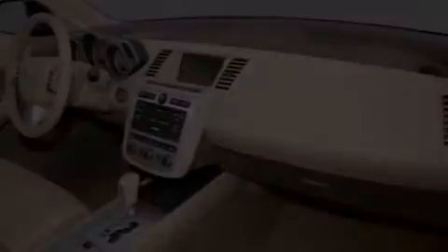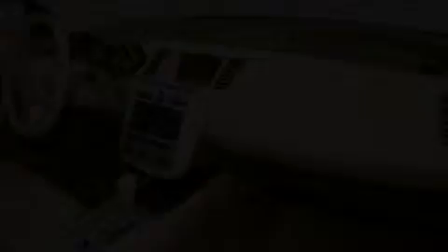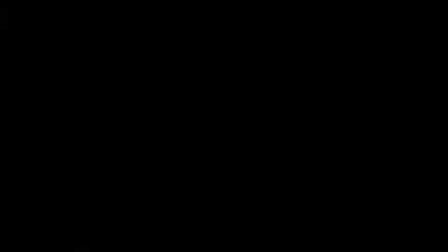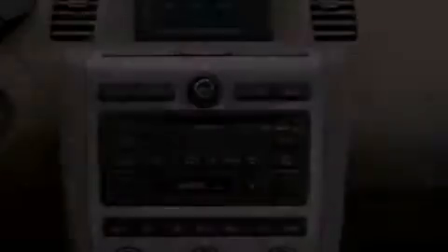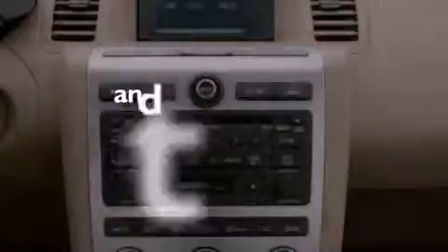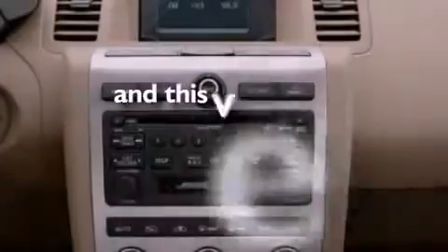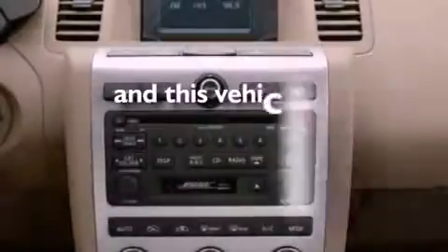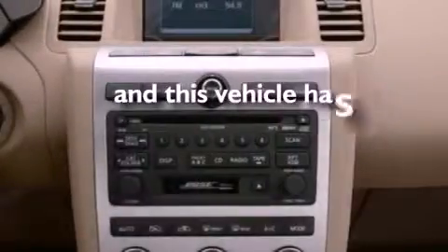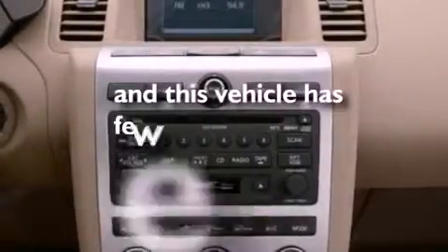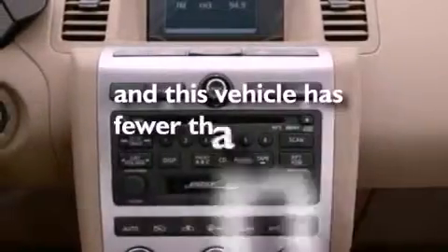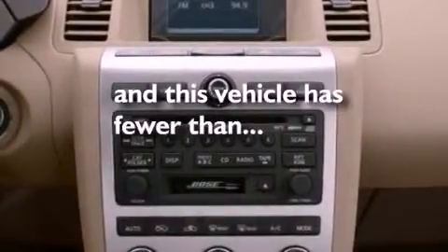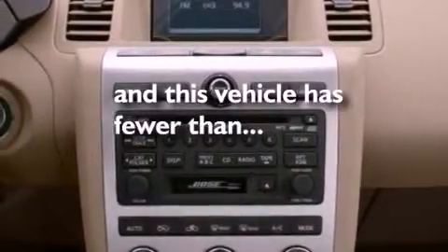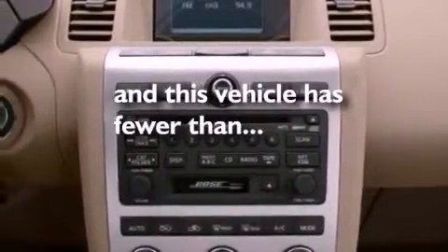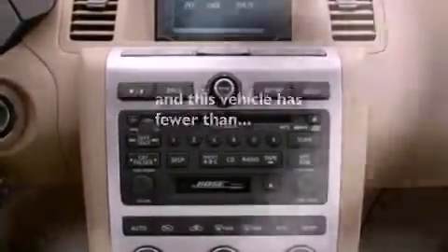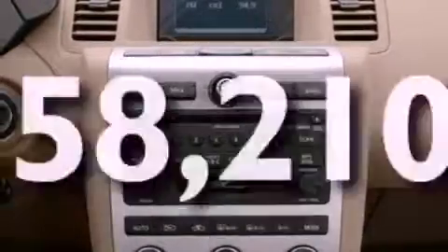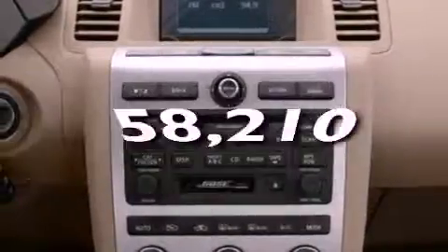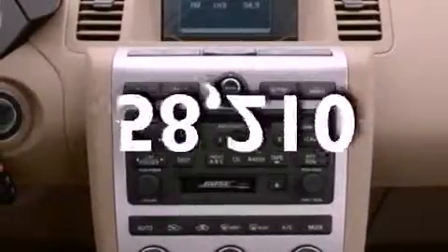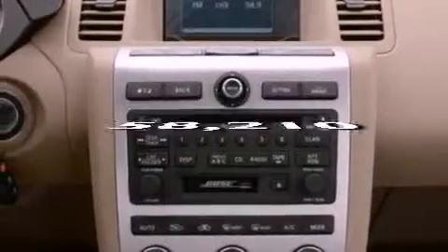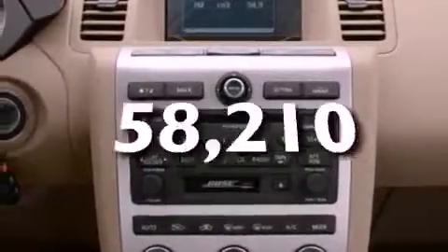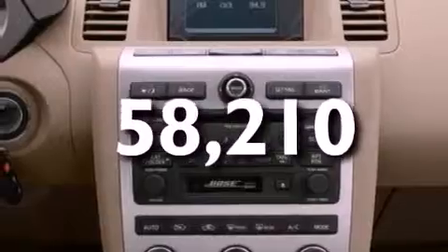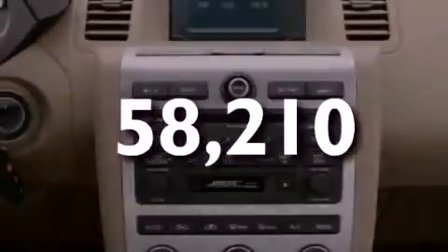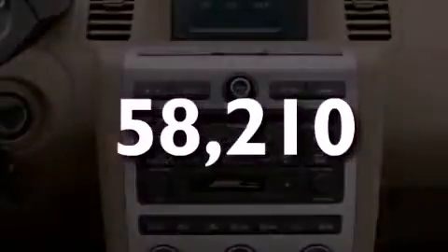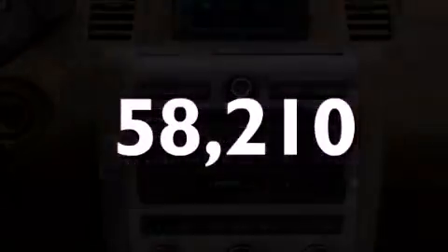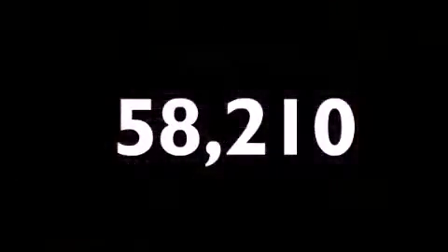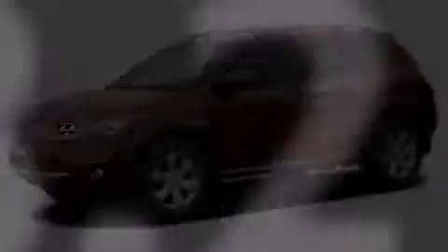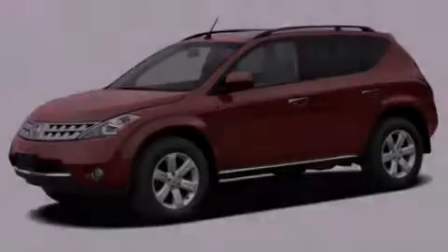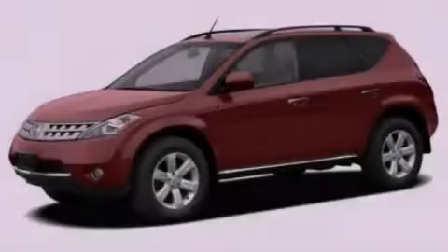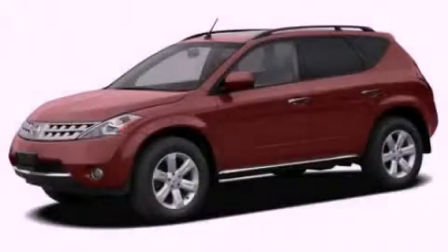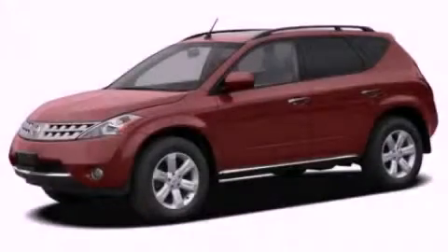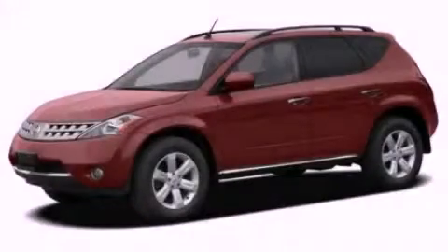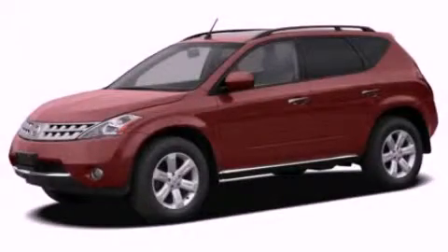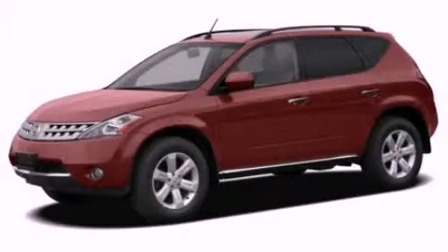This vehicle has fewer than 59,000 miles on the odometer. Stop by today and test drive this vehicle for yourself.